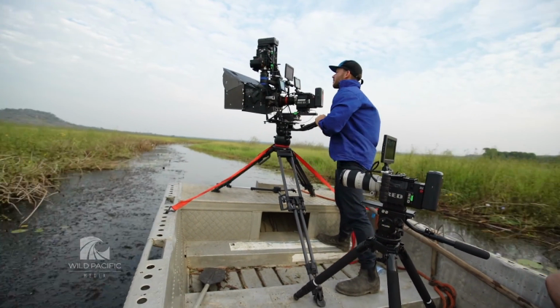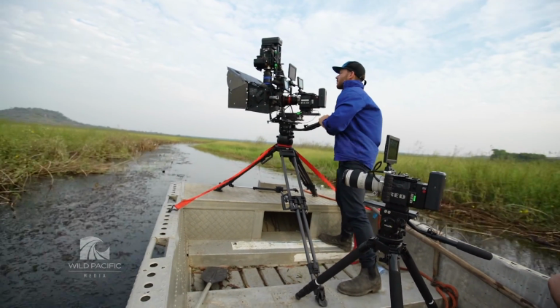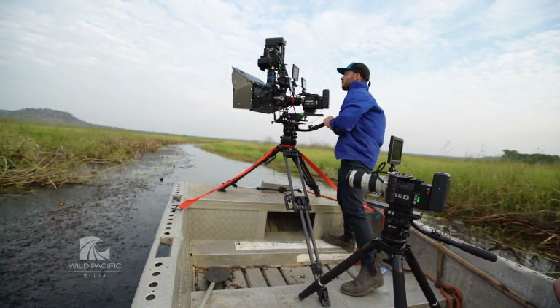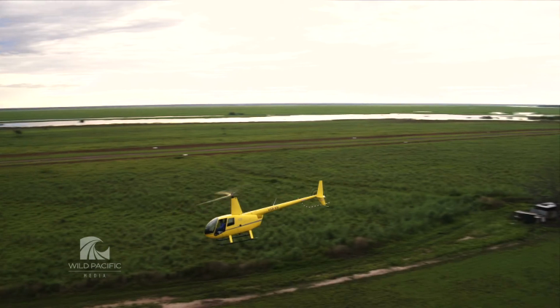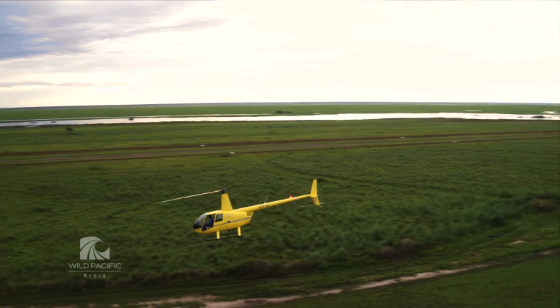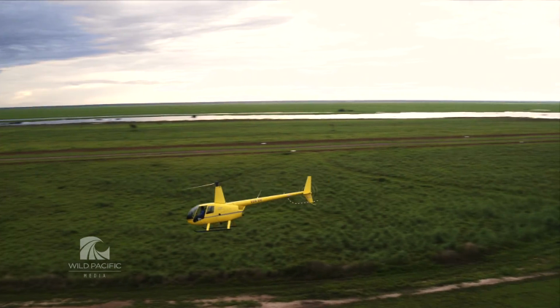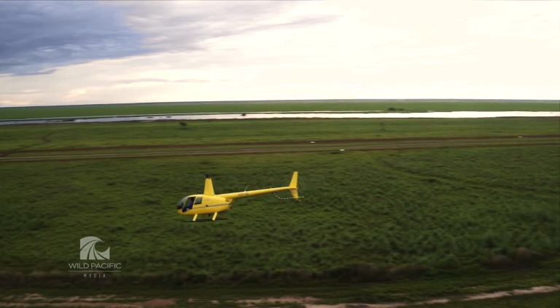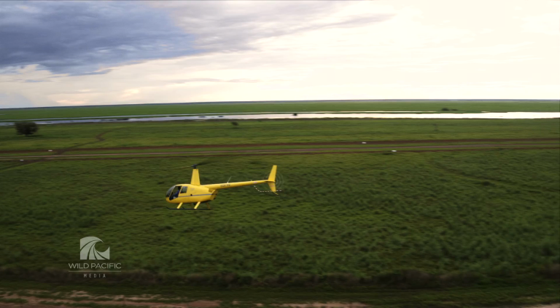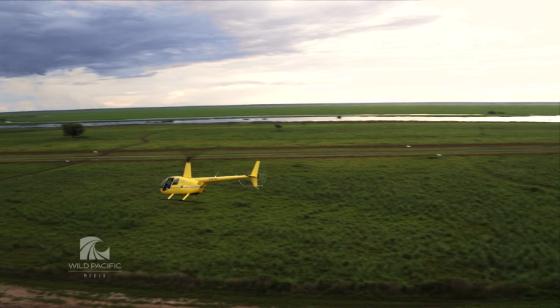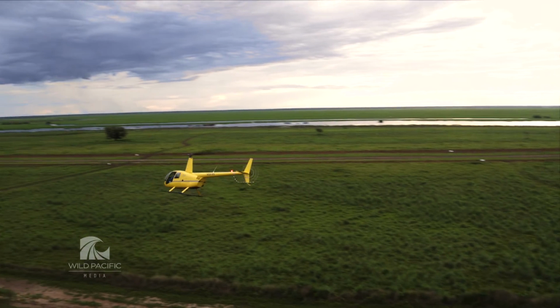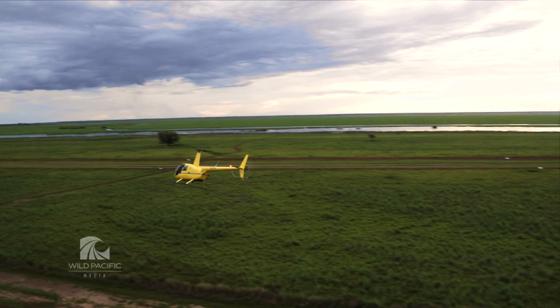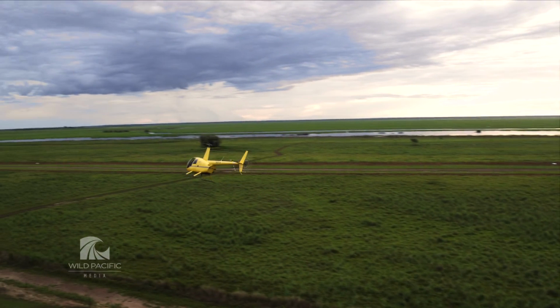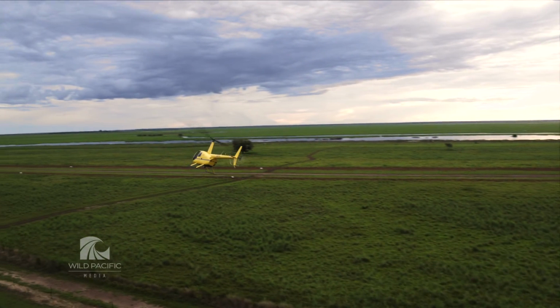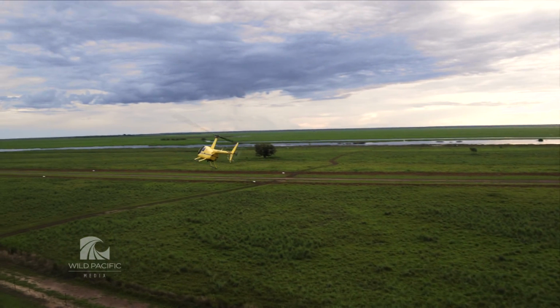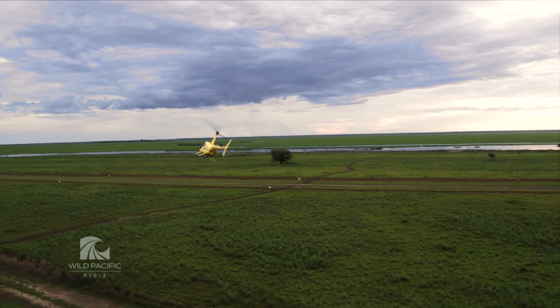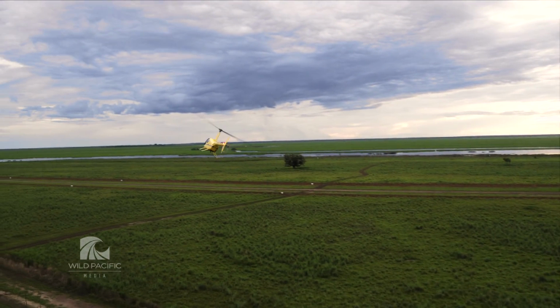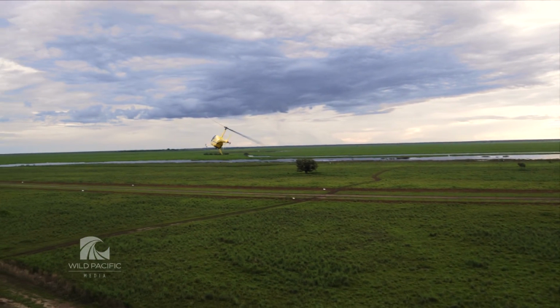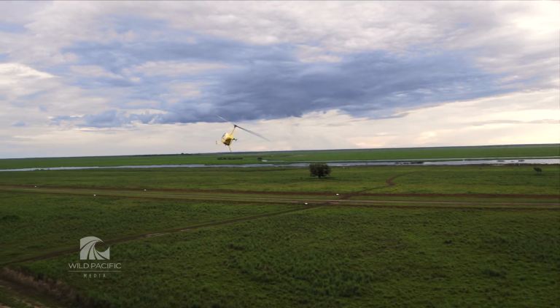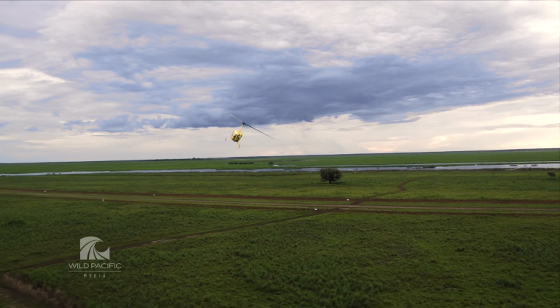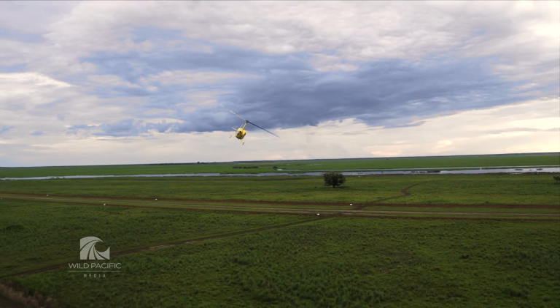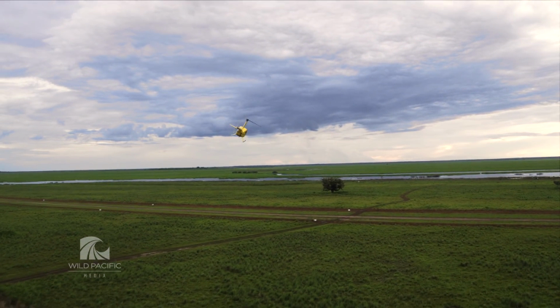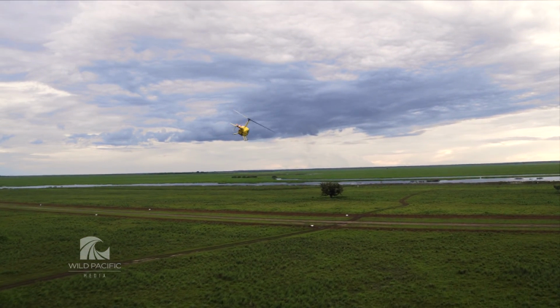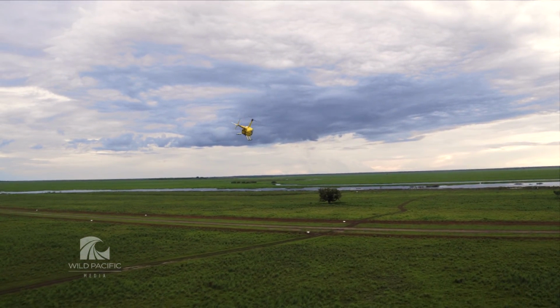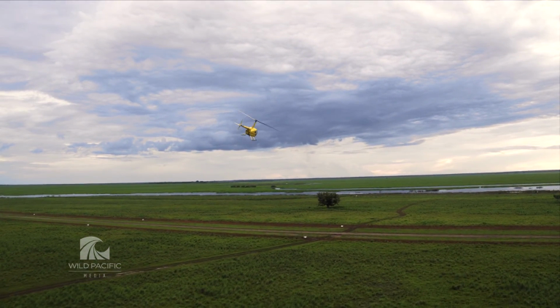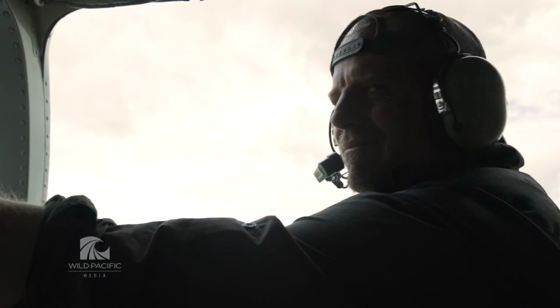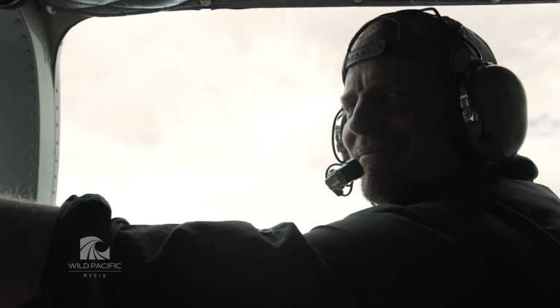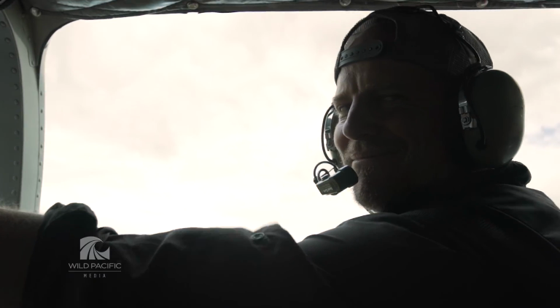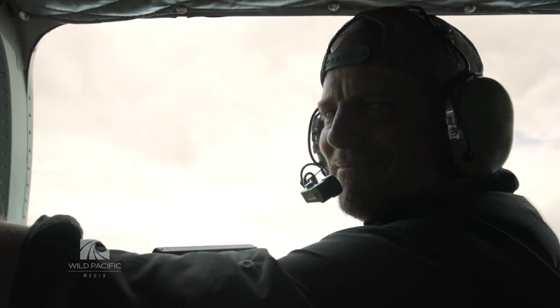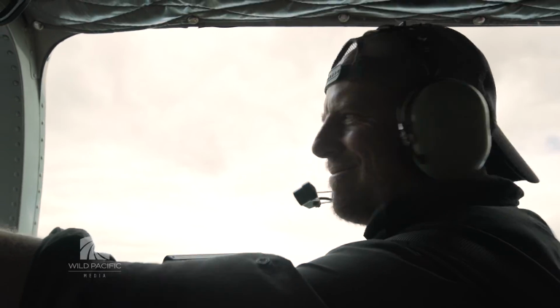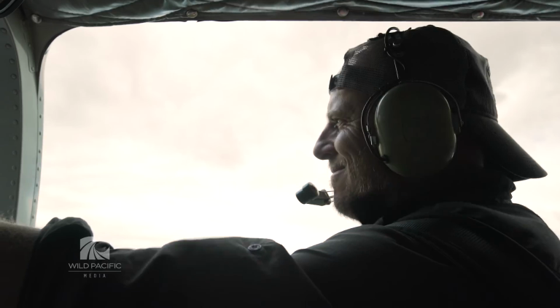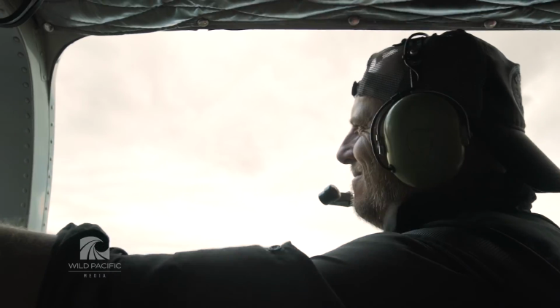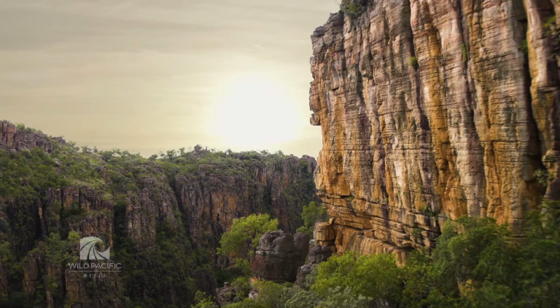I reckon the top end would have to rate as one of the wildest places on Earth. So we're pretty lucky to have had the opportunity to capture some of its mystery and magic for the big screen.